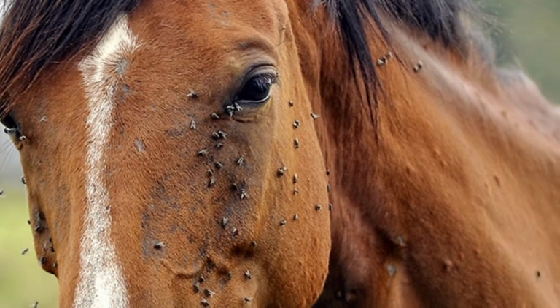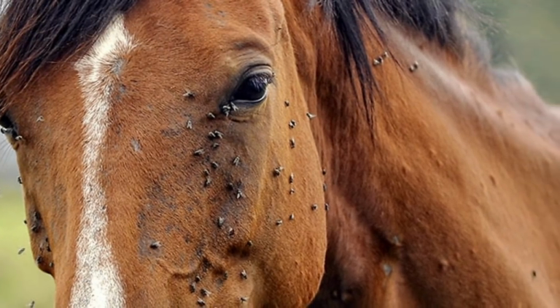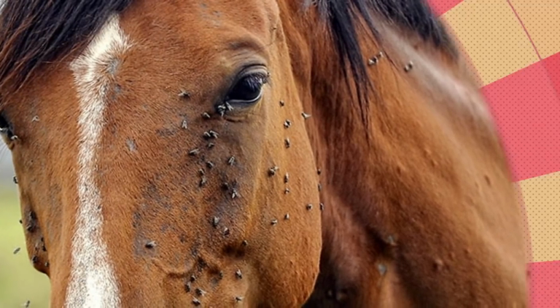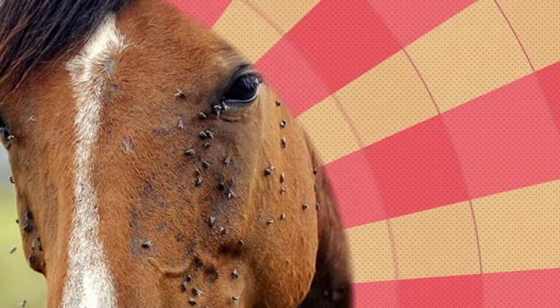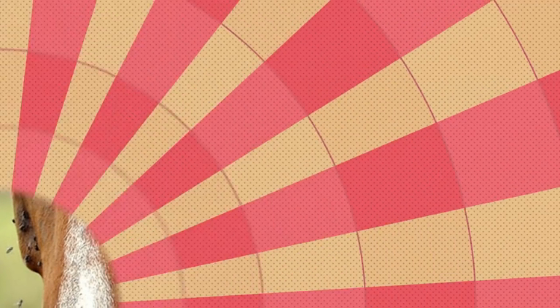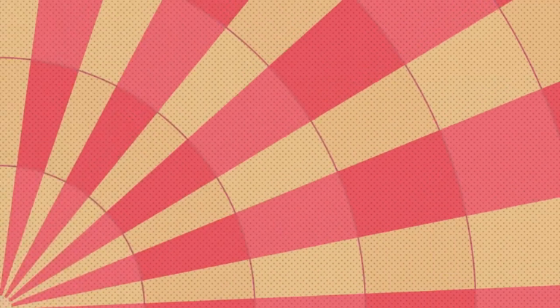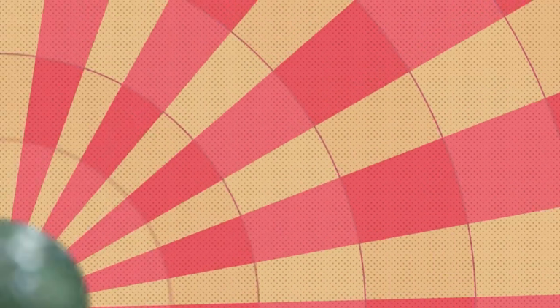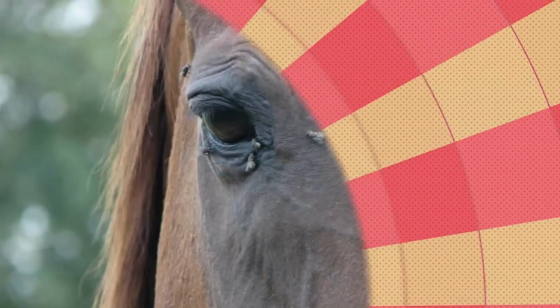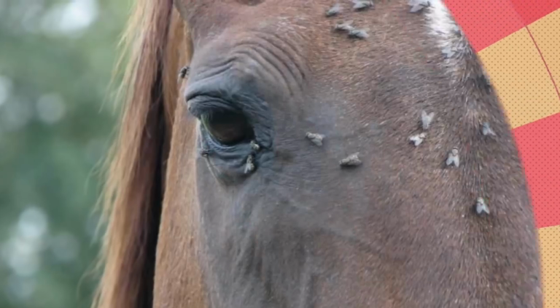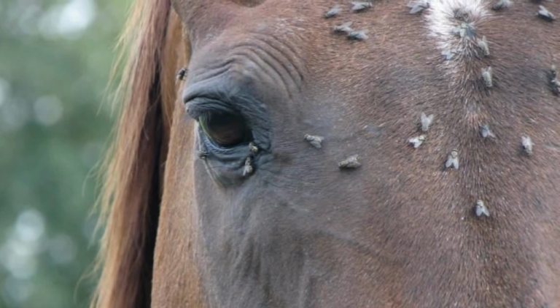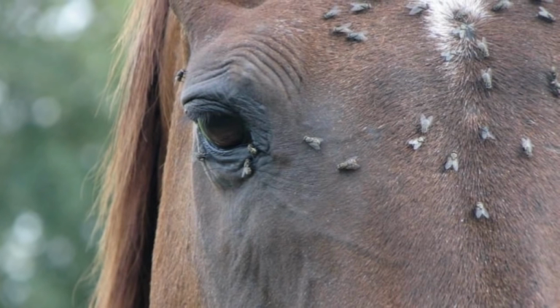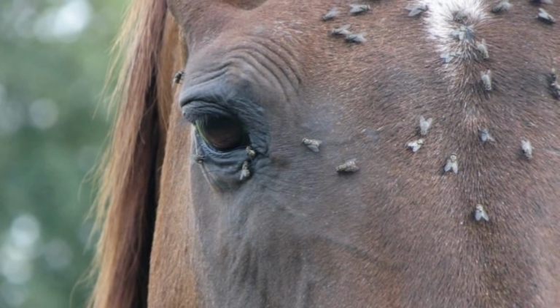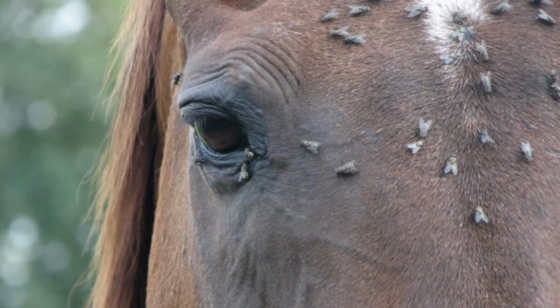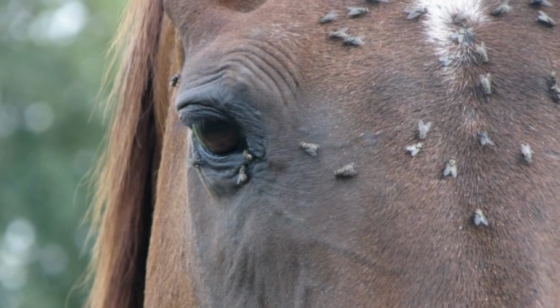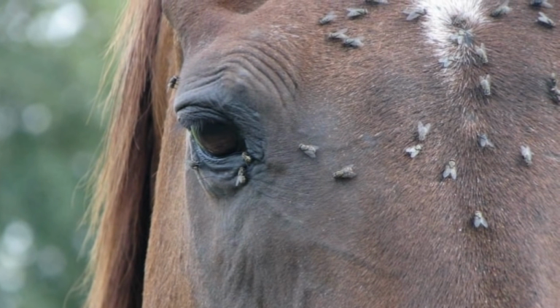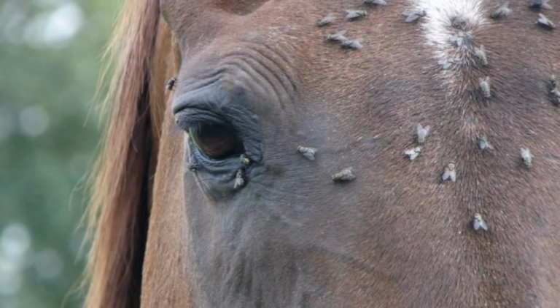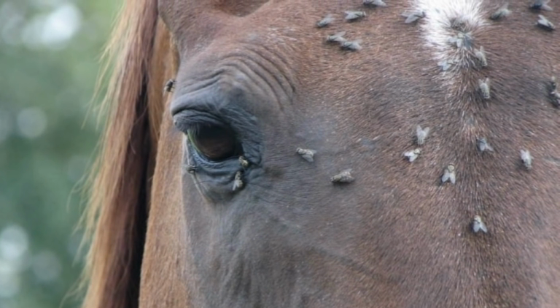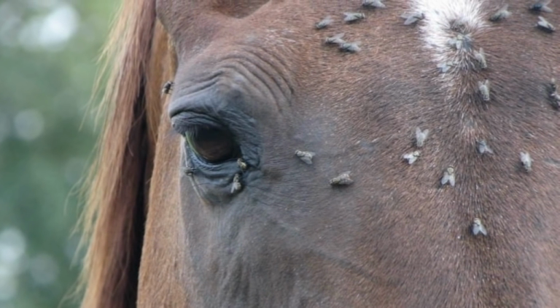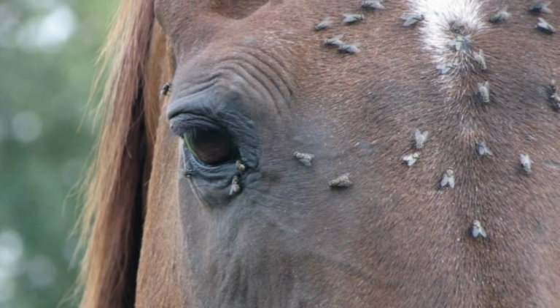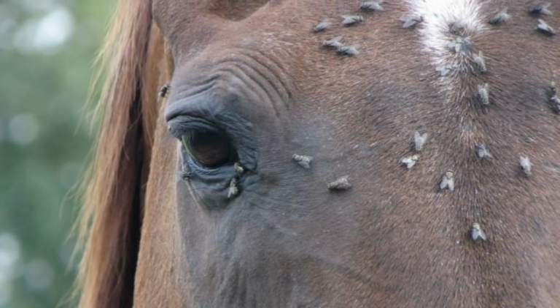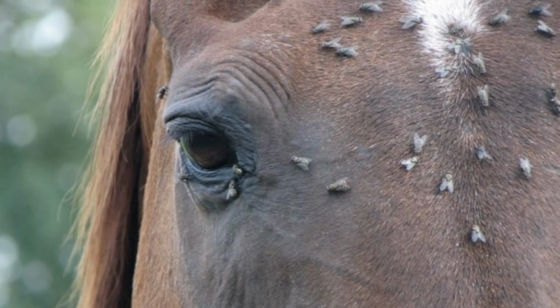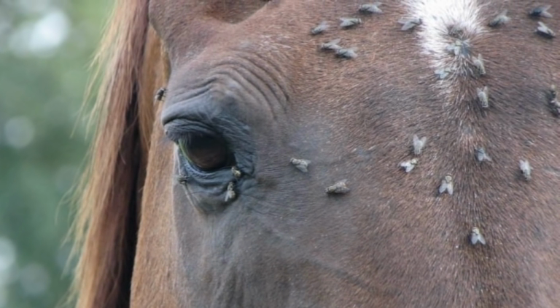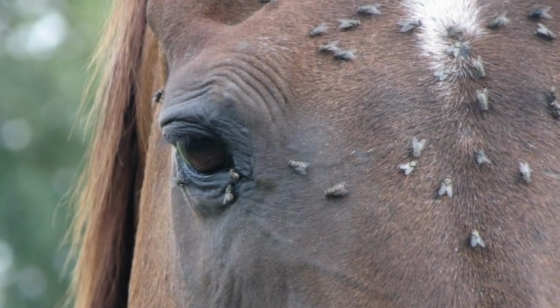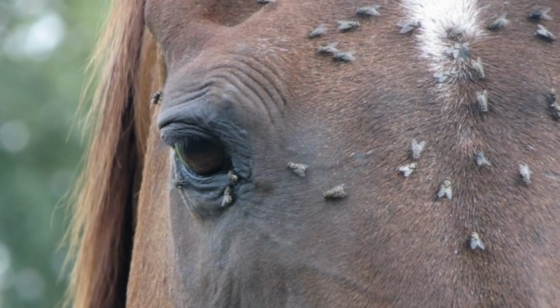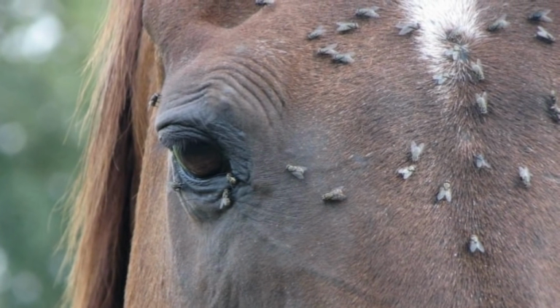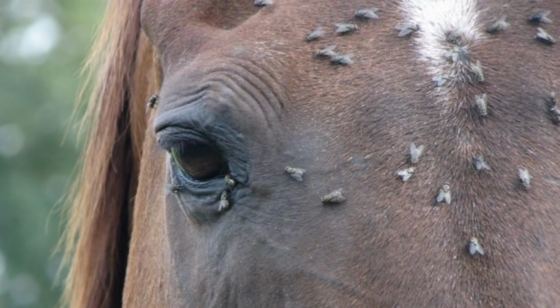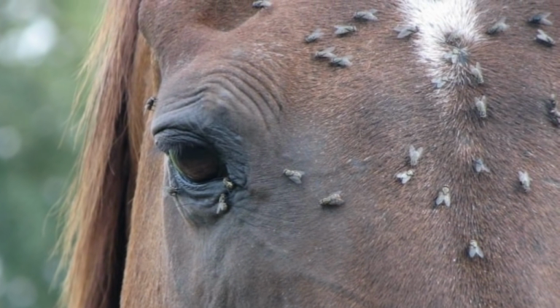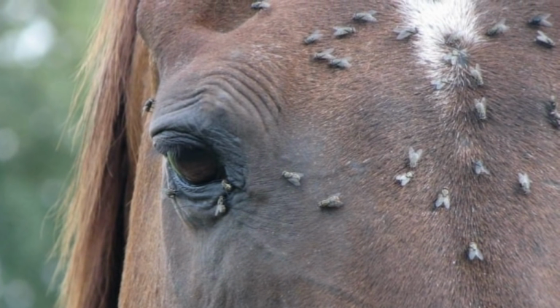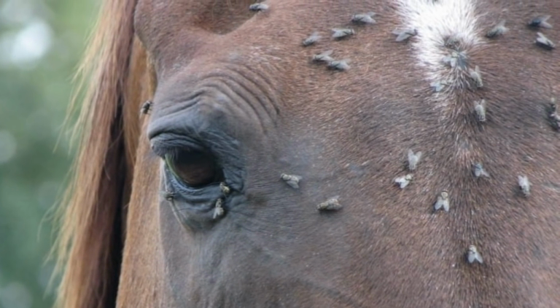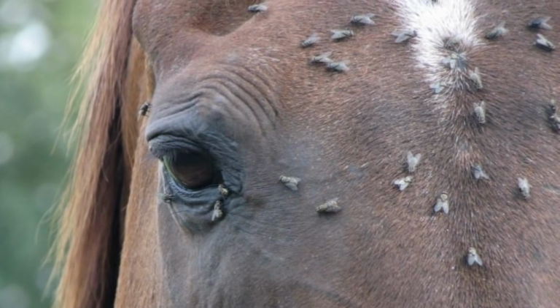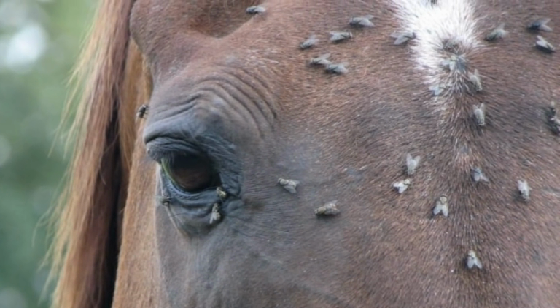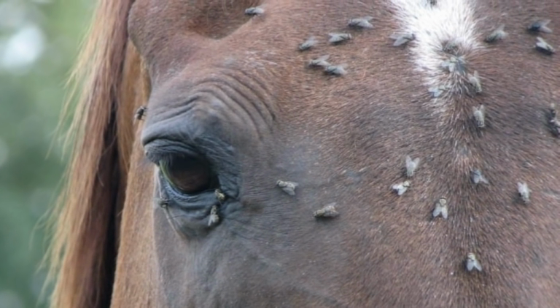Seeing that many dead horseflies is pretty gross, but that's the only way you get to know it's getting the job done. Congratulations to Dan for coming up with such an ingenious device.